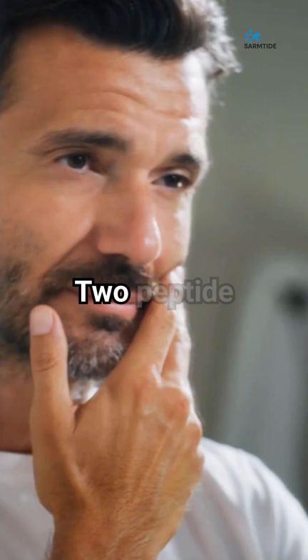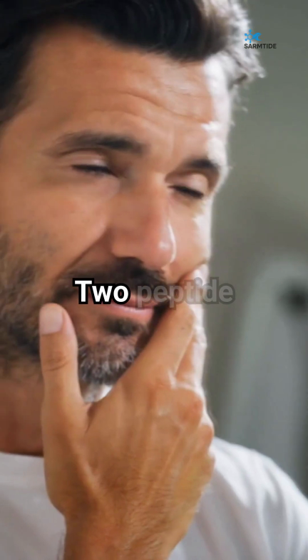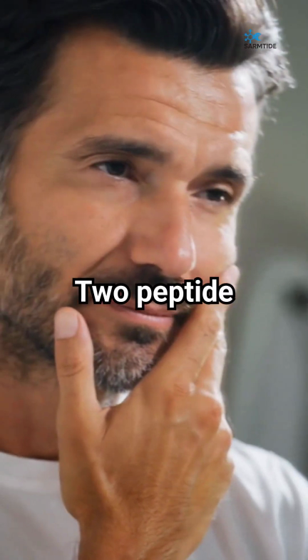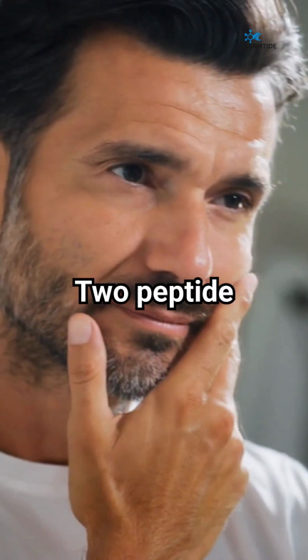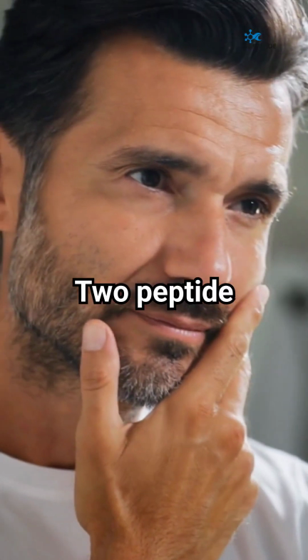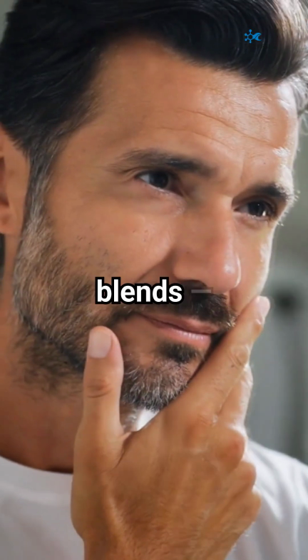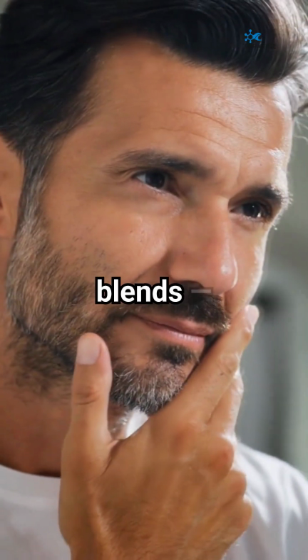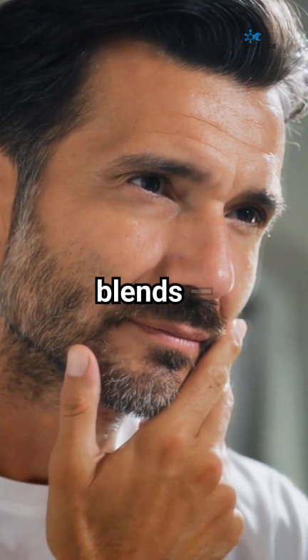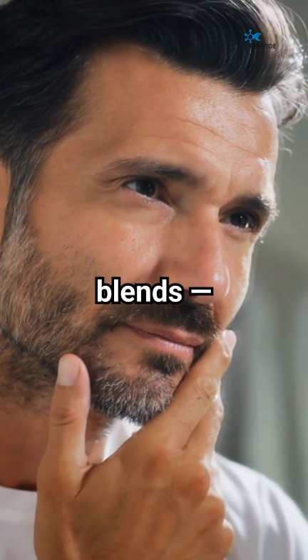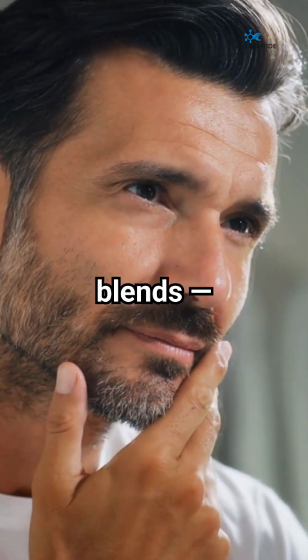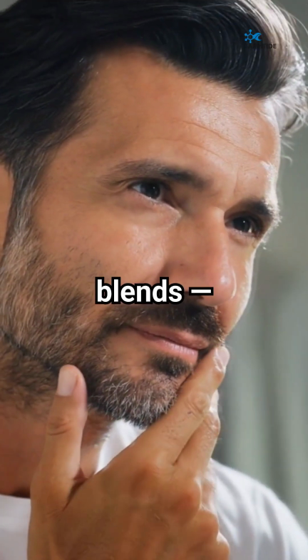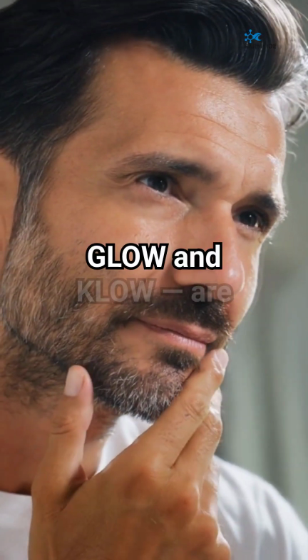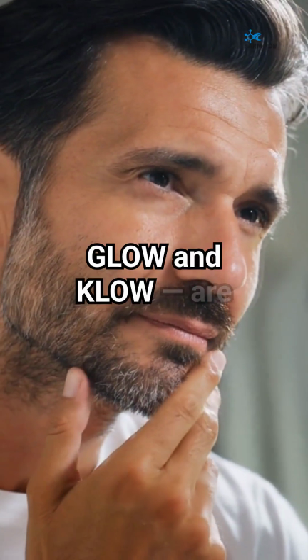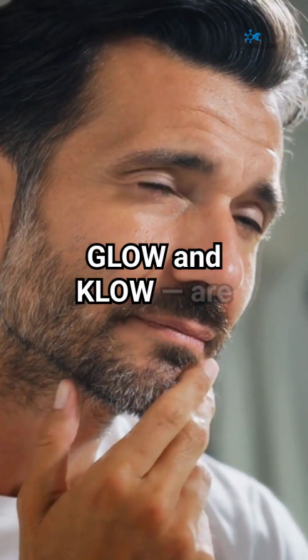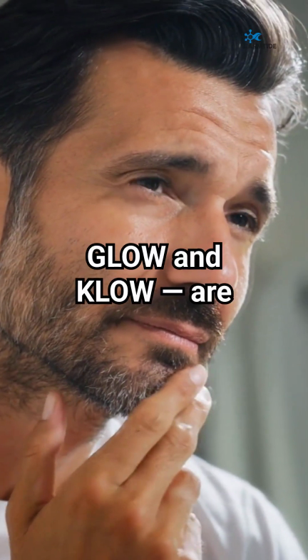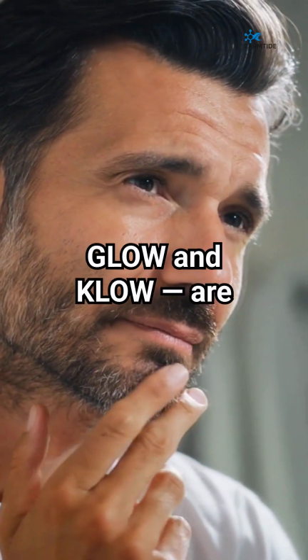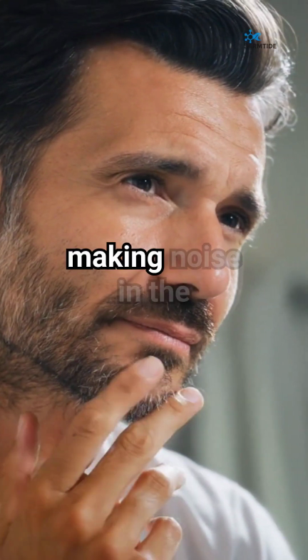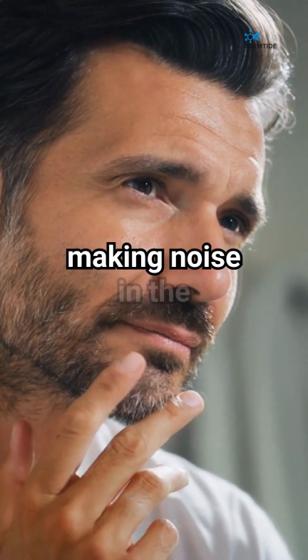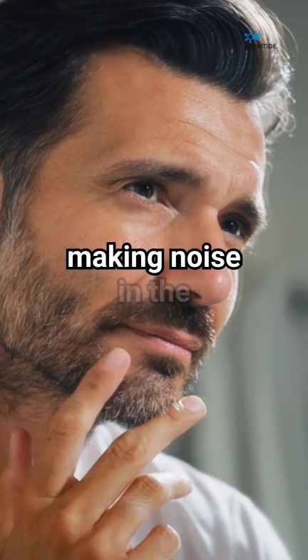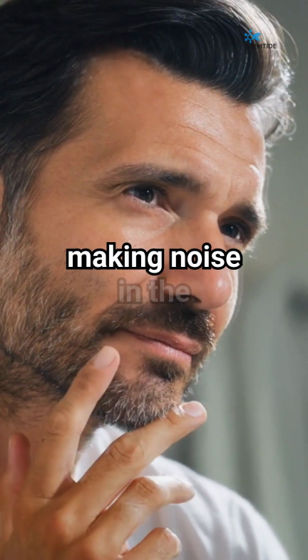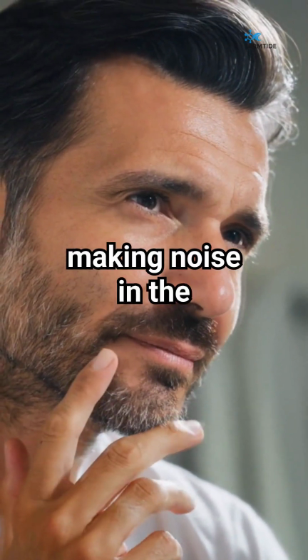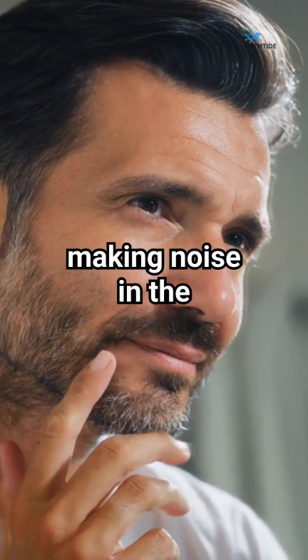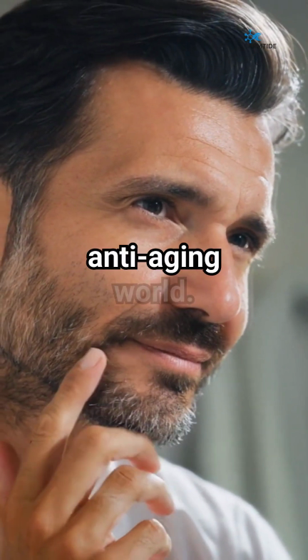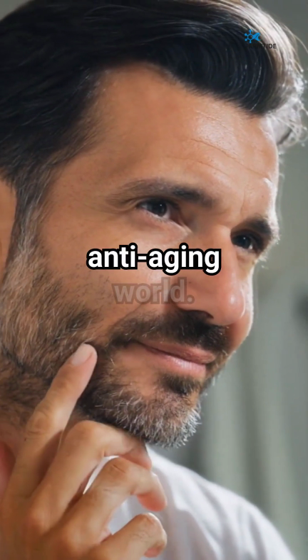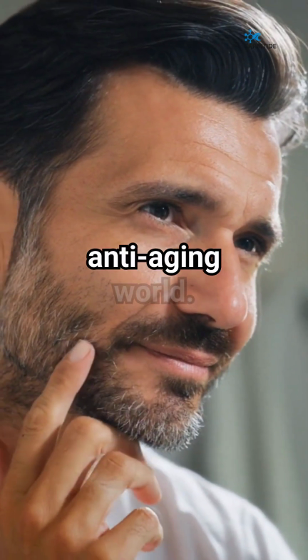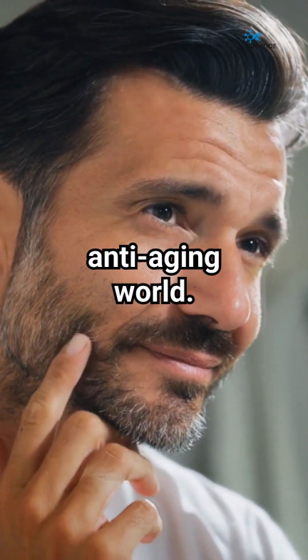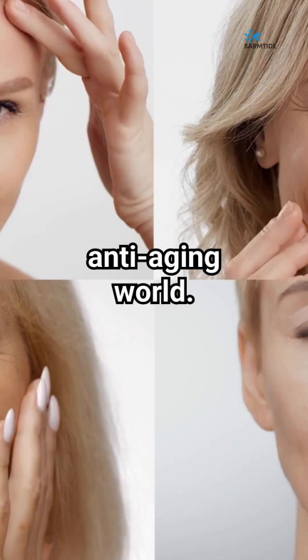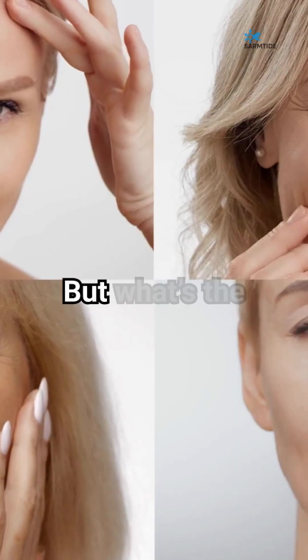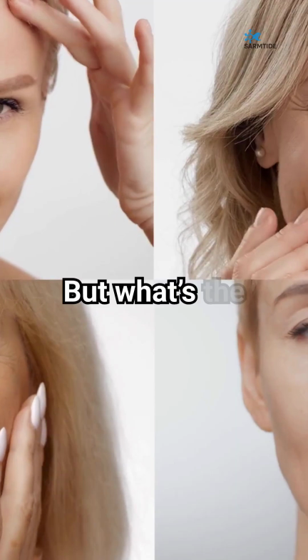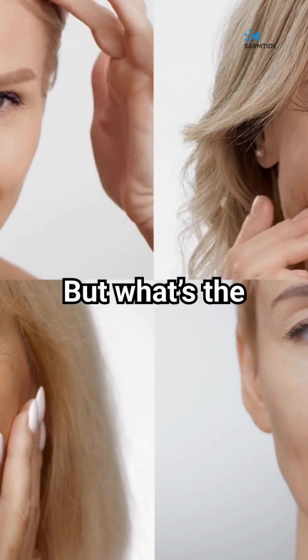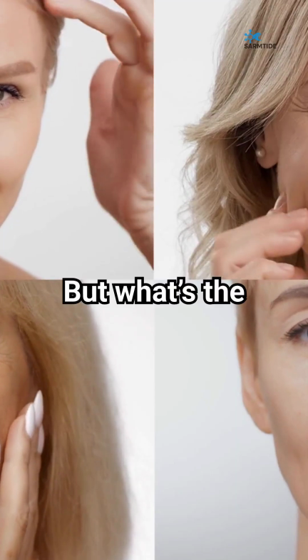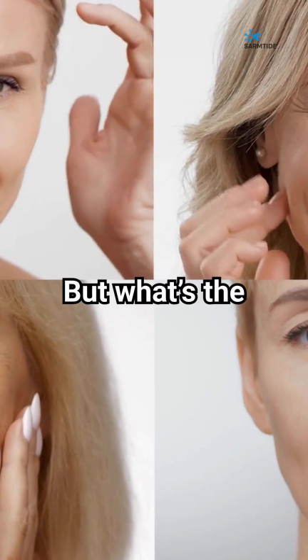Two peptide blends, GLOW and CLOW, are making noise in the anti-aging world — but what's the difference?